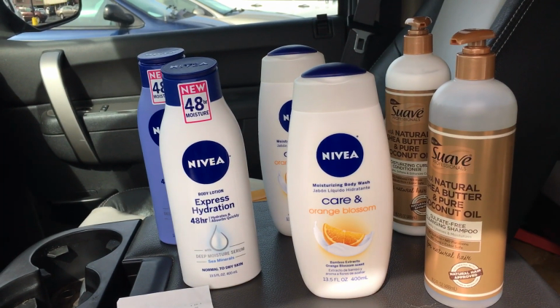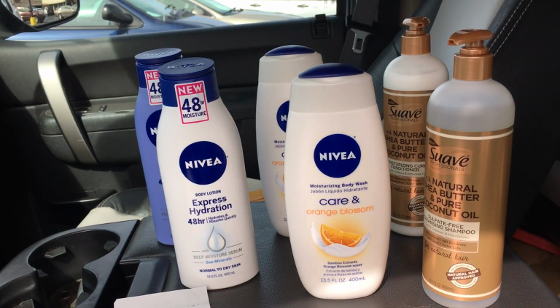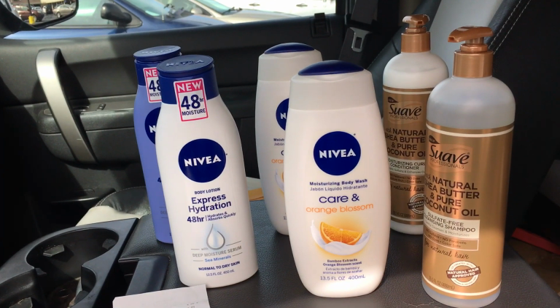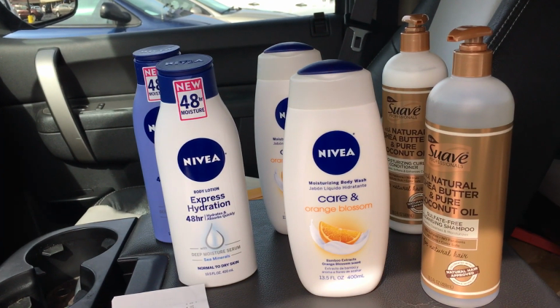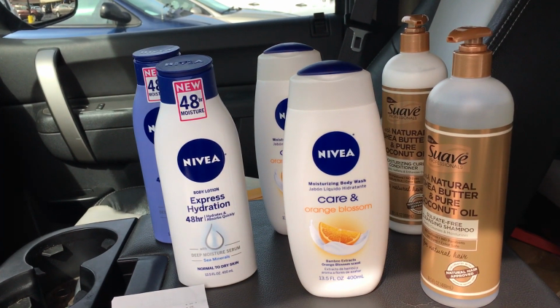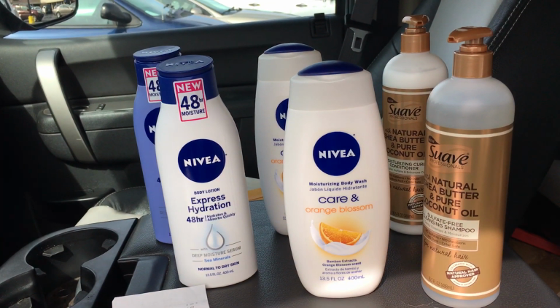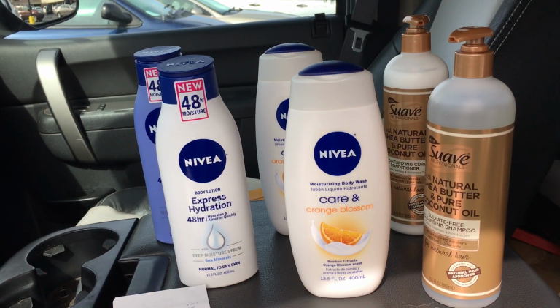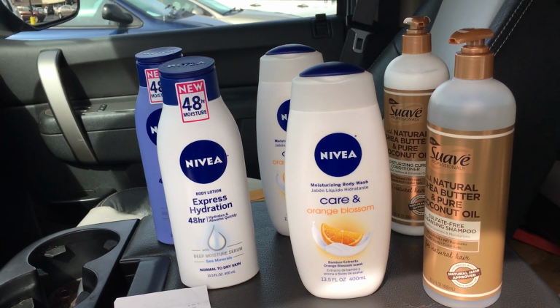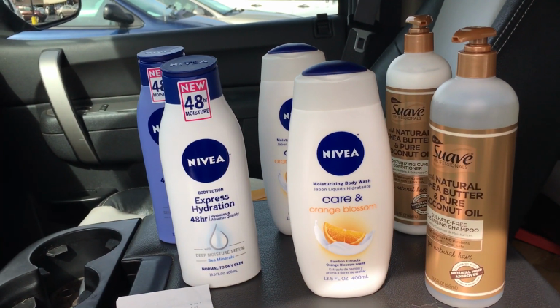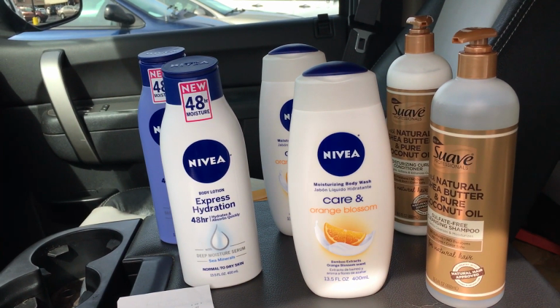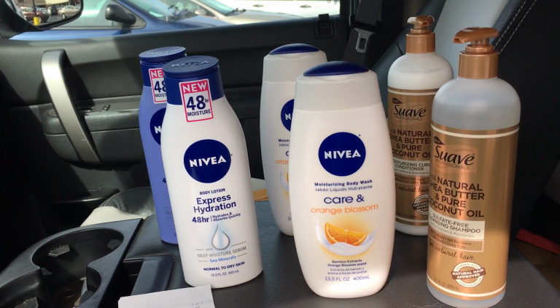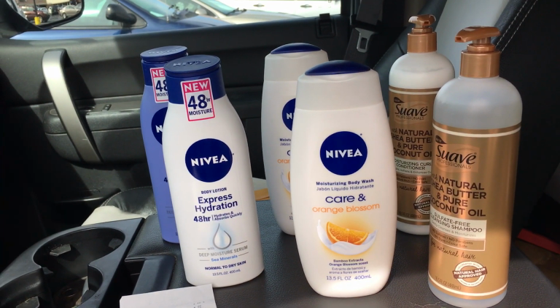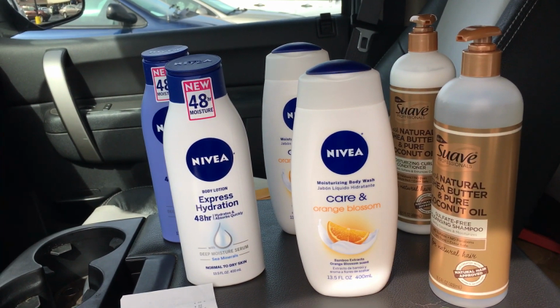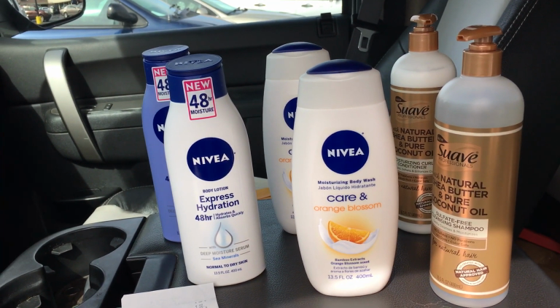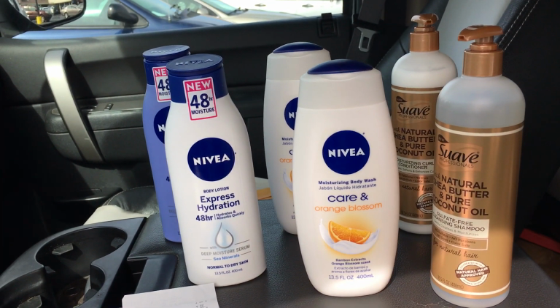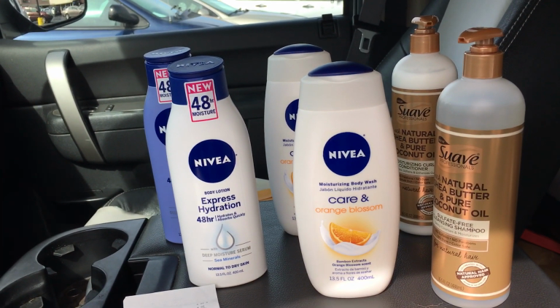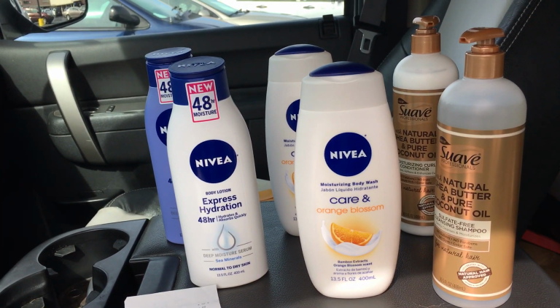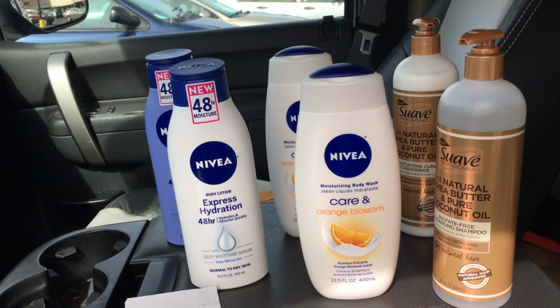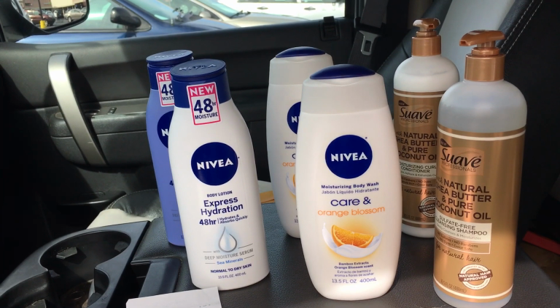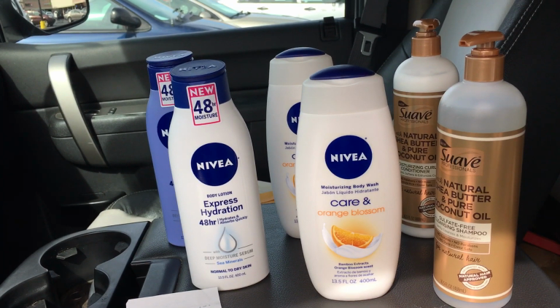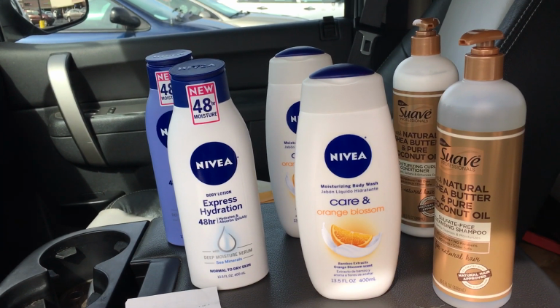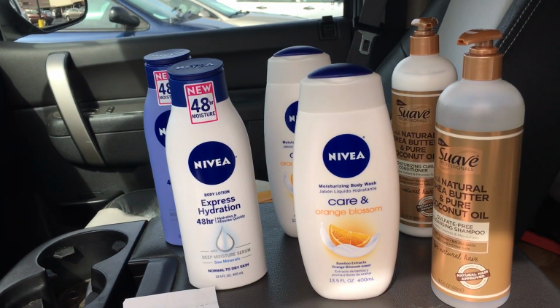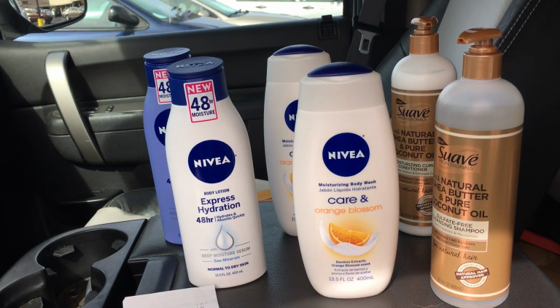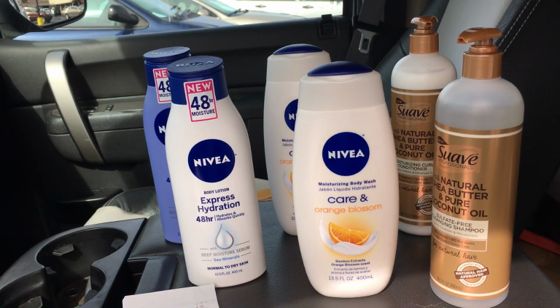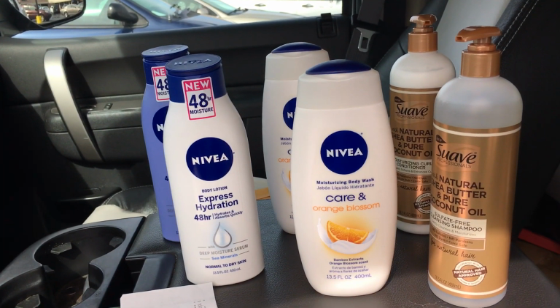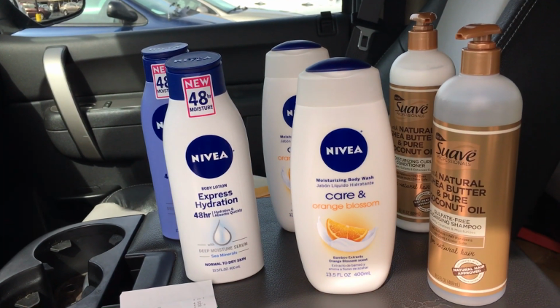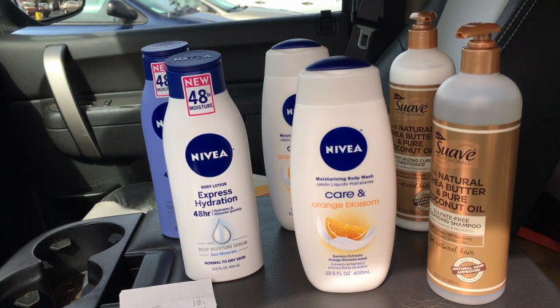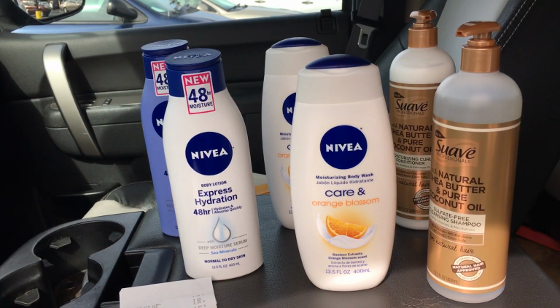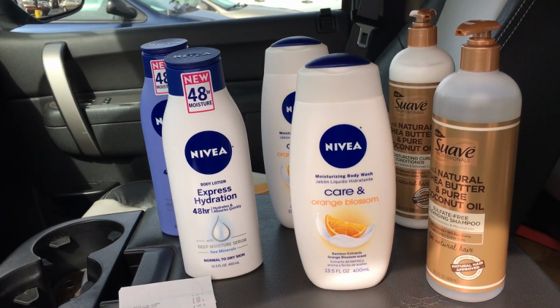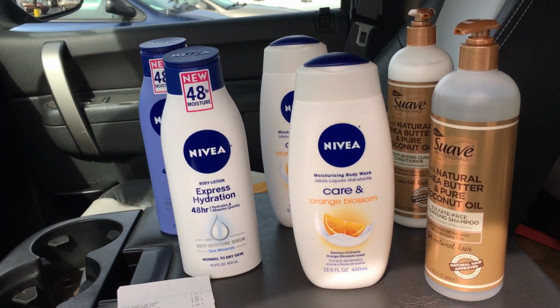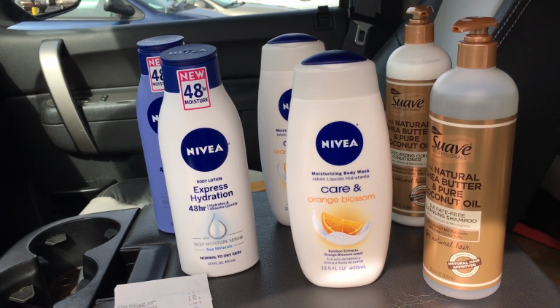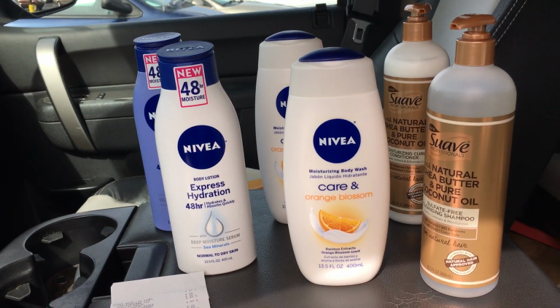The only coupon I used from the paper came from the Smart Source February 3rd for the Nivea body wash. It will save $3 off of 2.